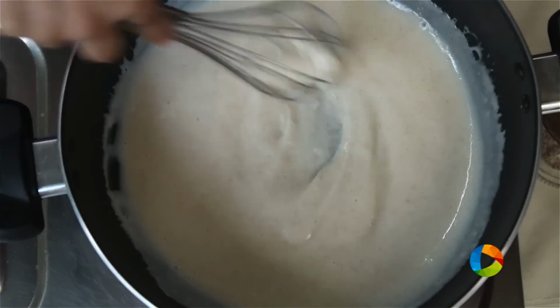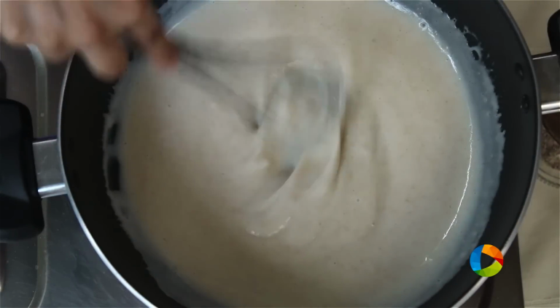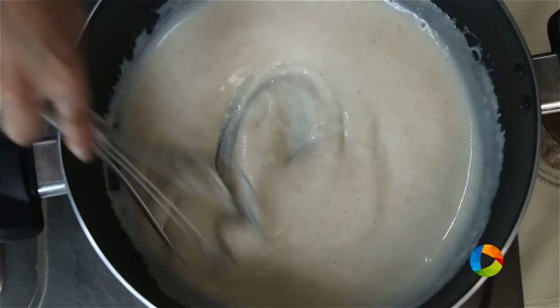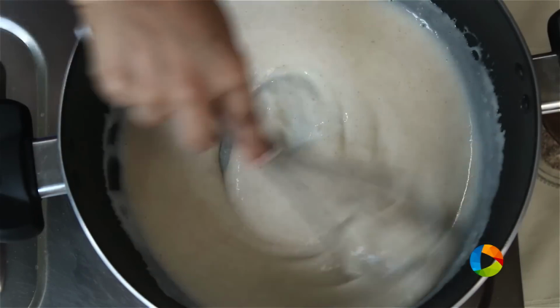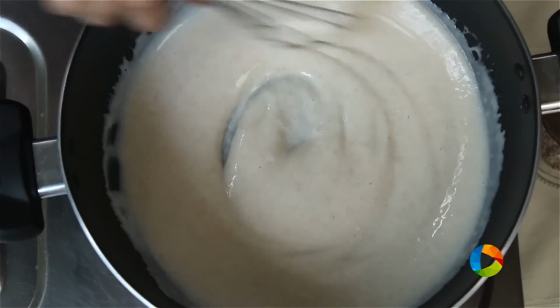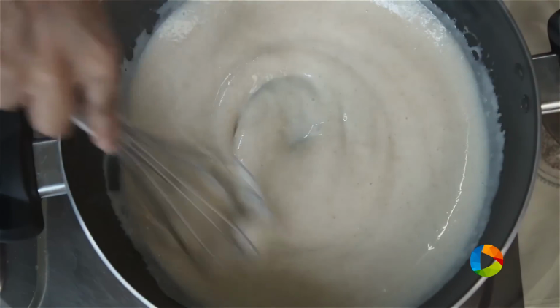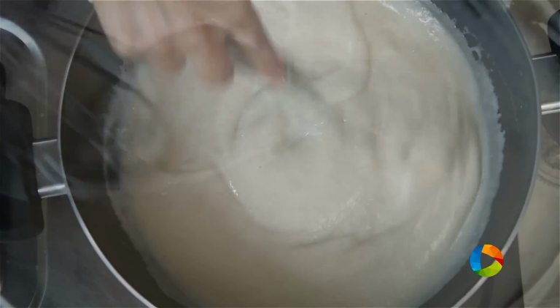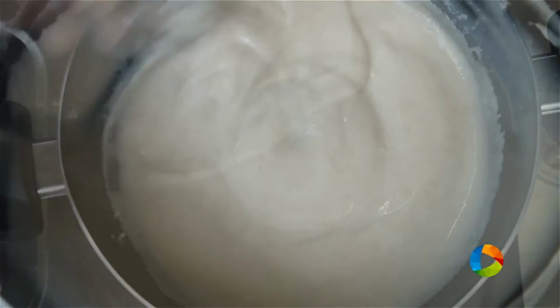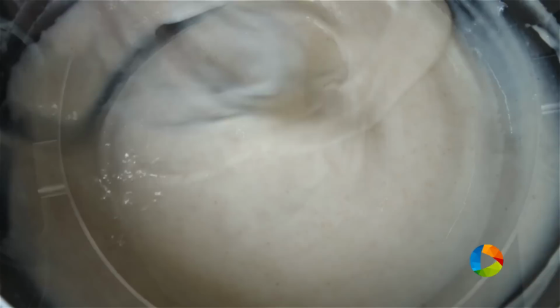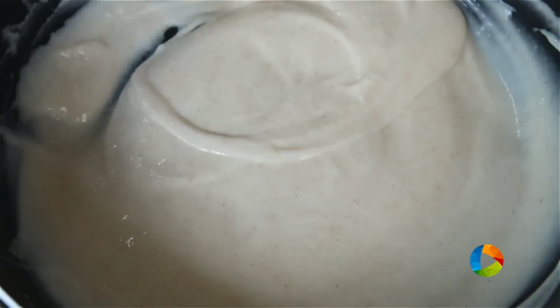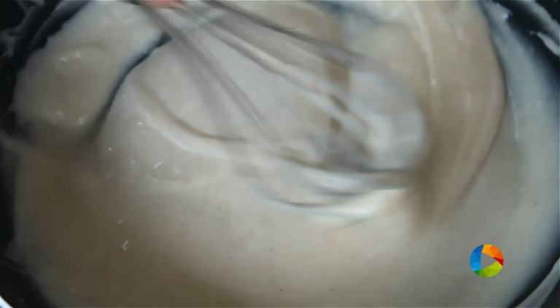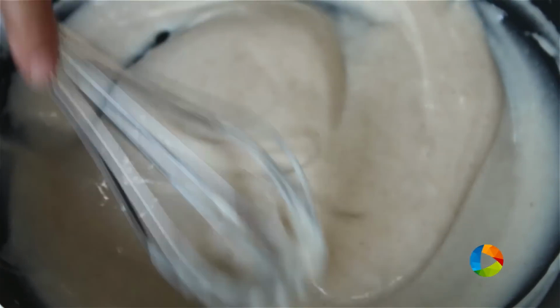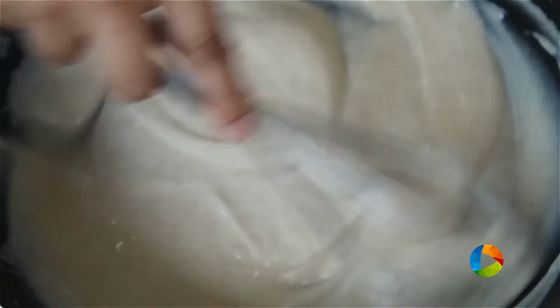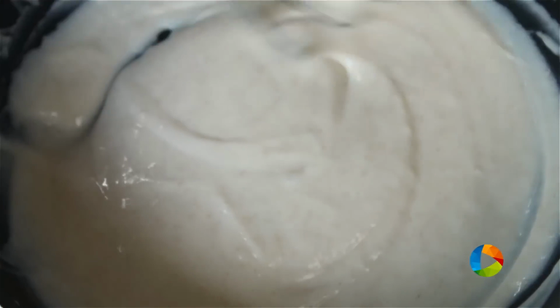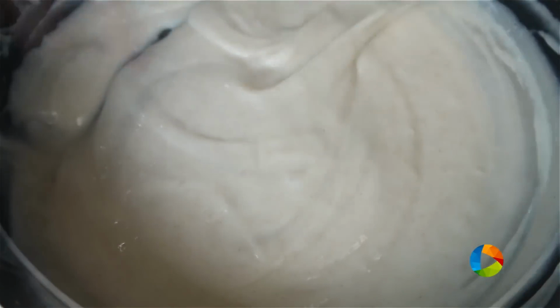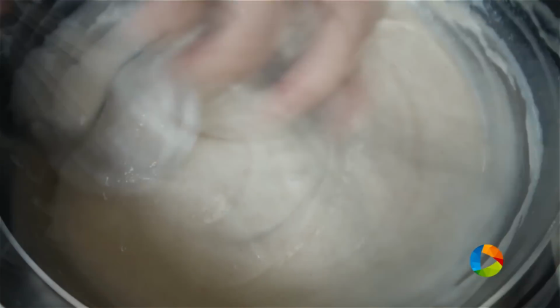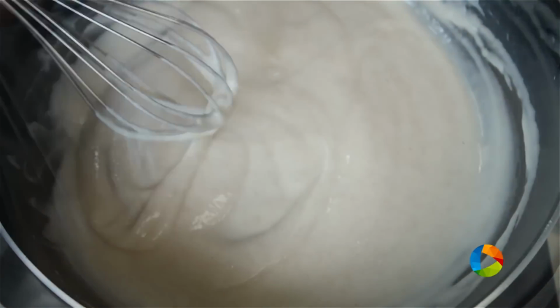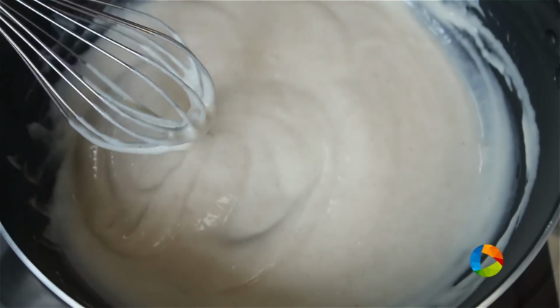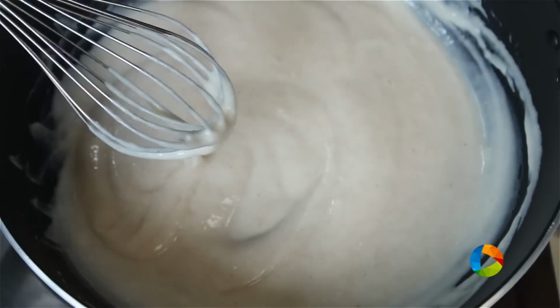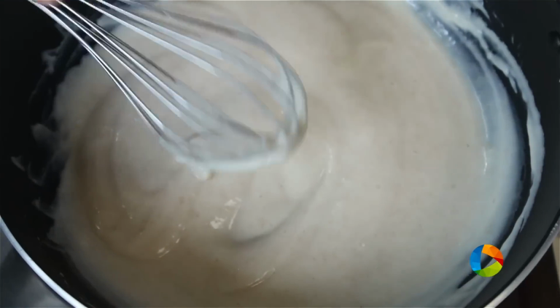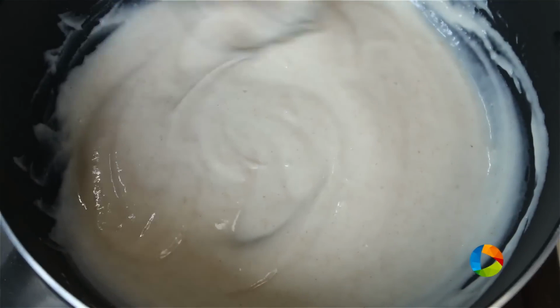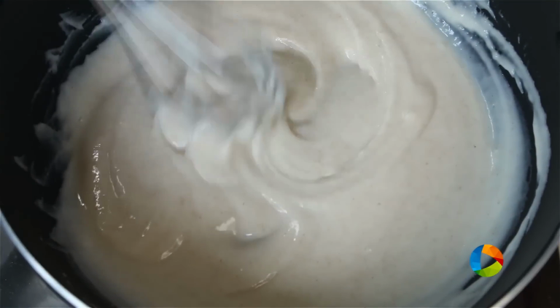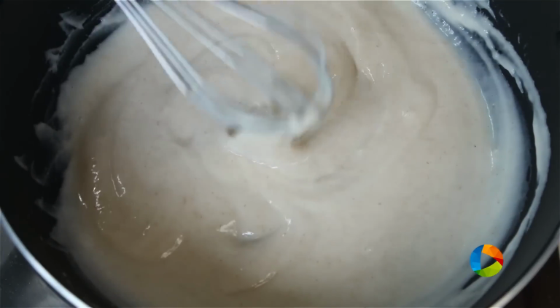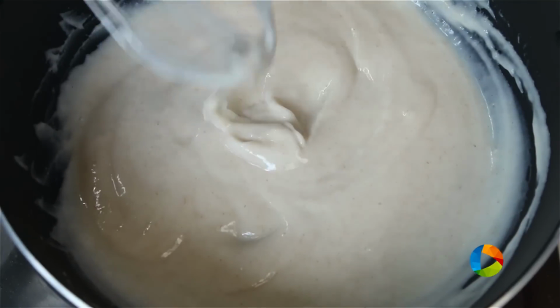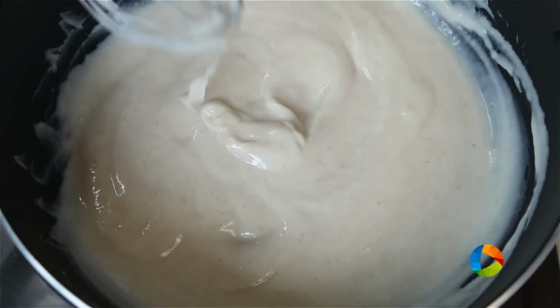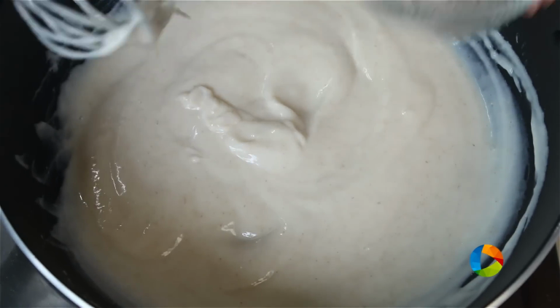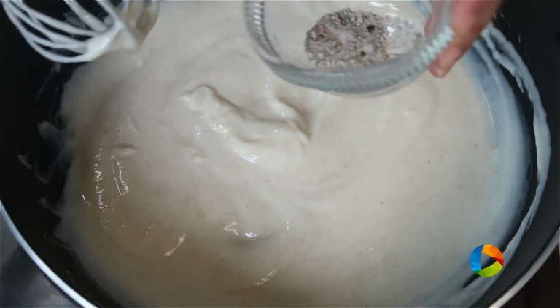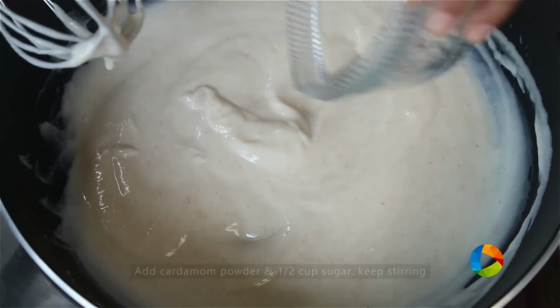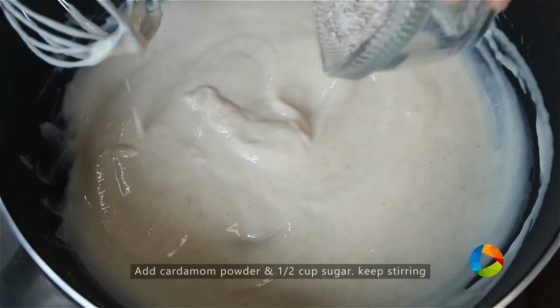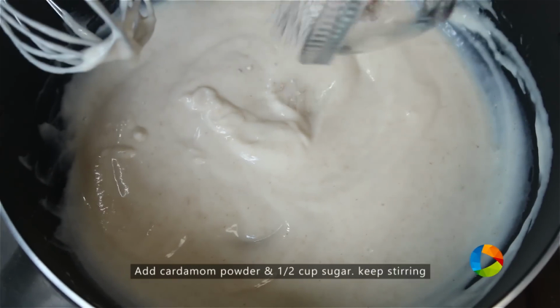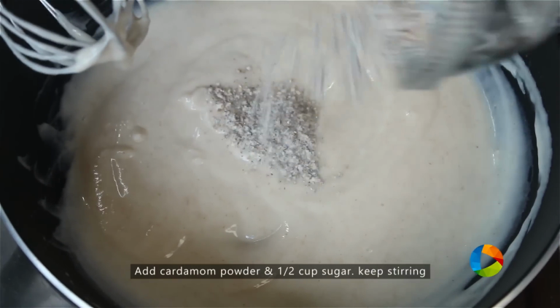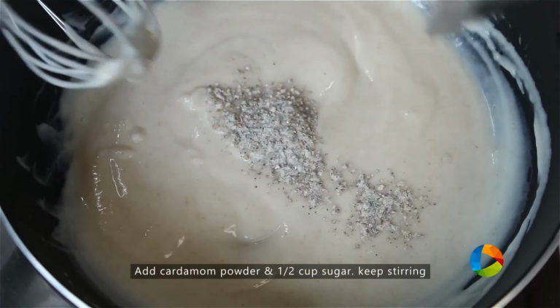So now you can see it is thickening beautifully. Now you can add the cardamom powder — 1 teaspoon.